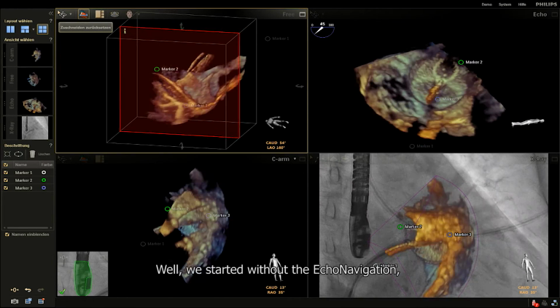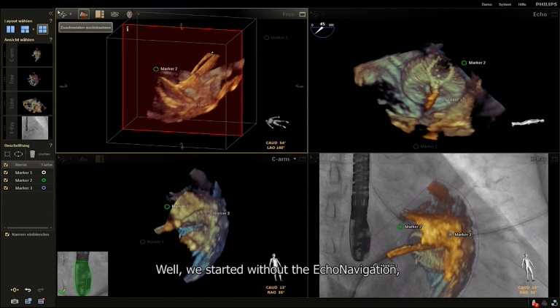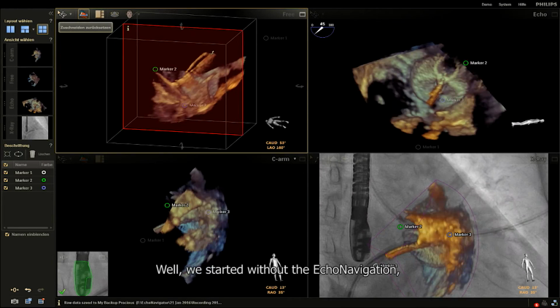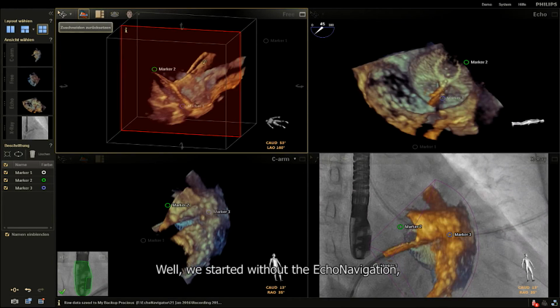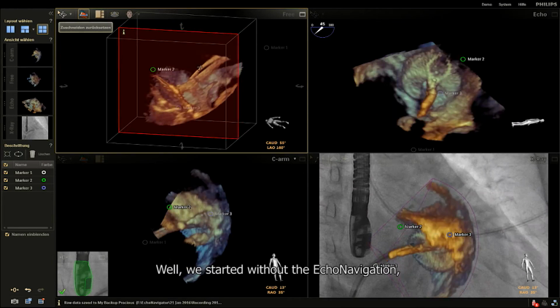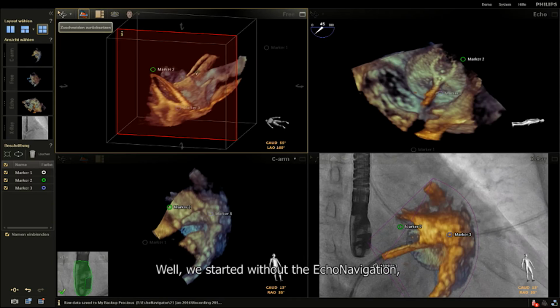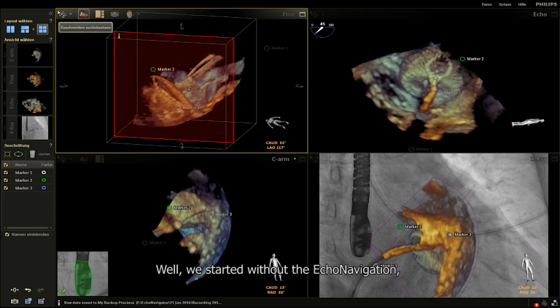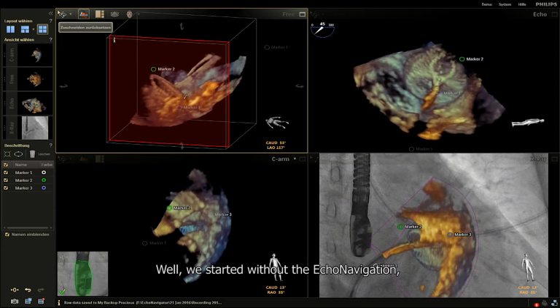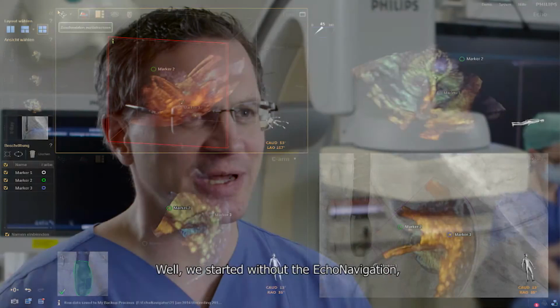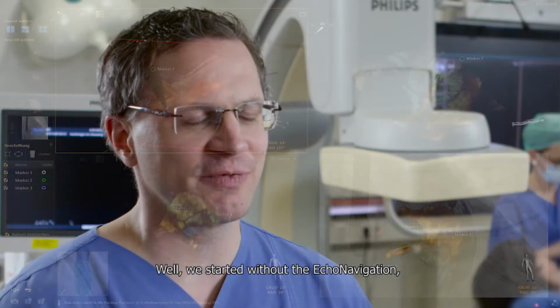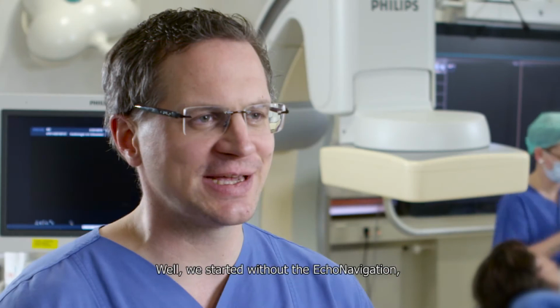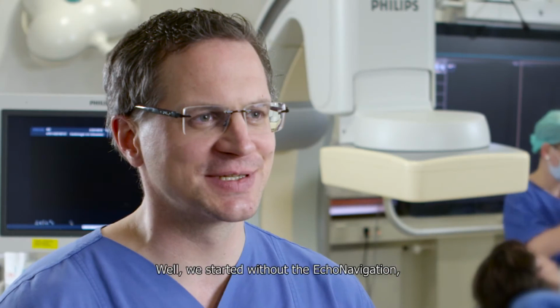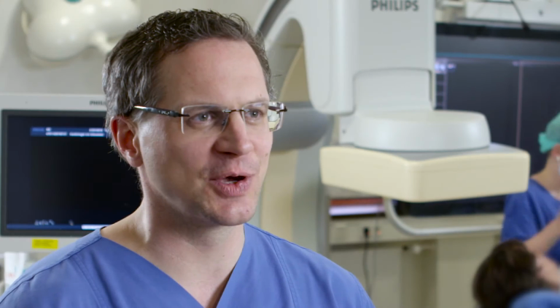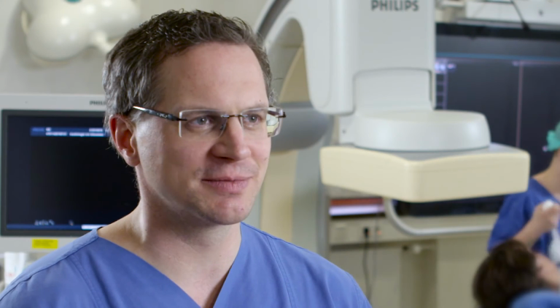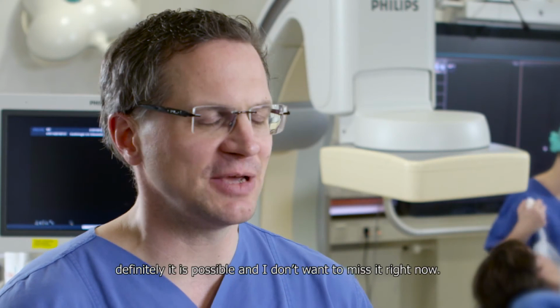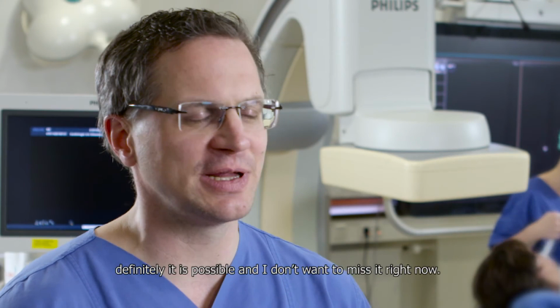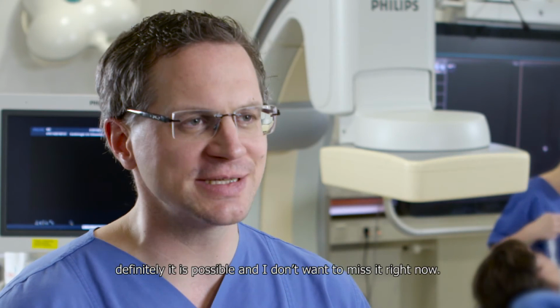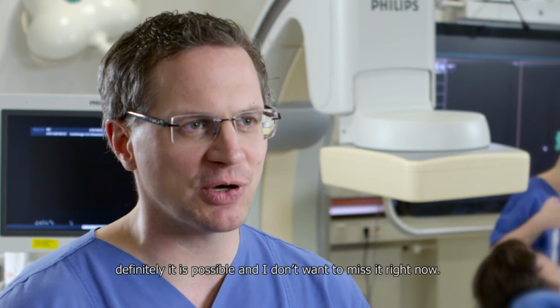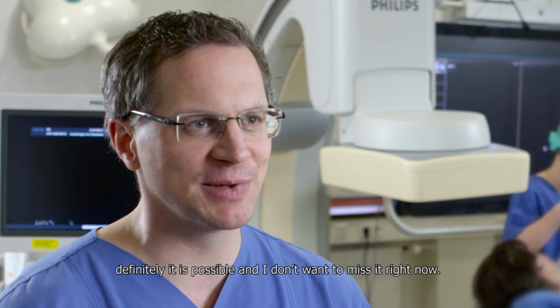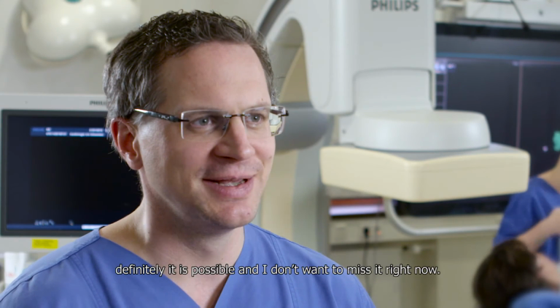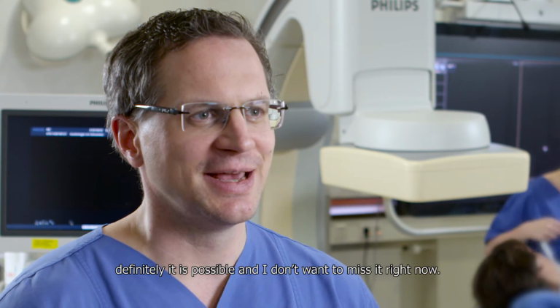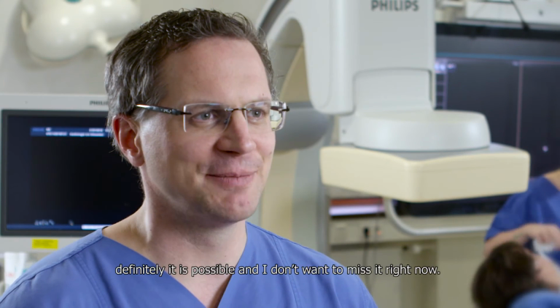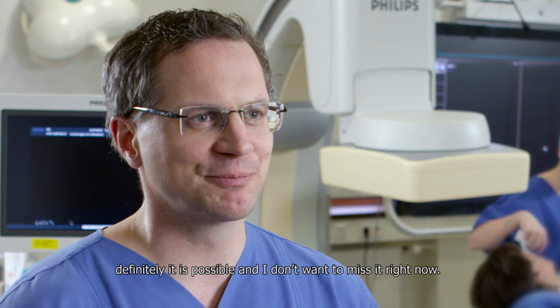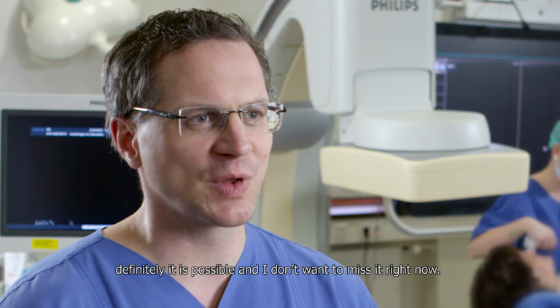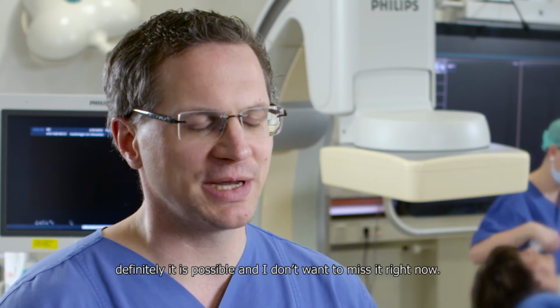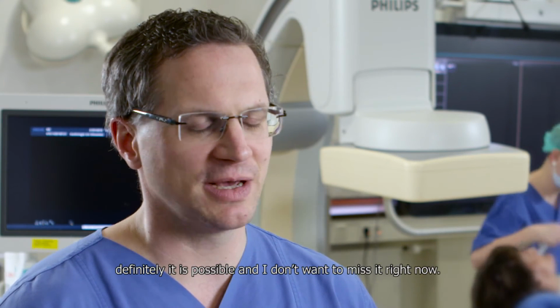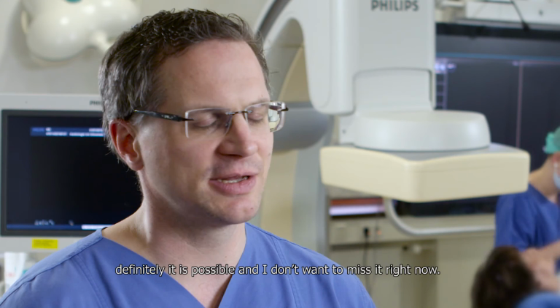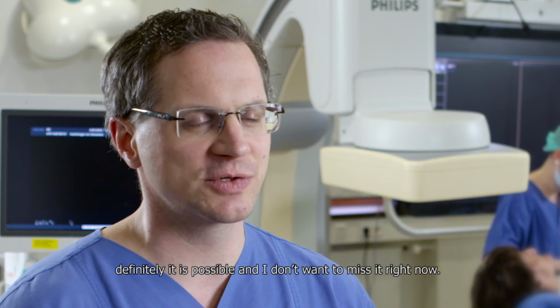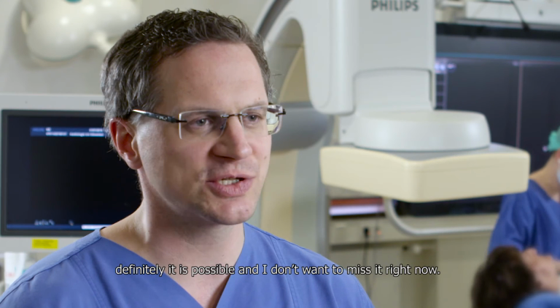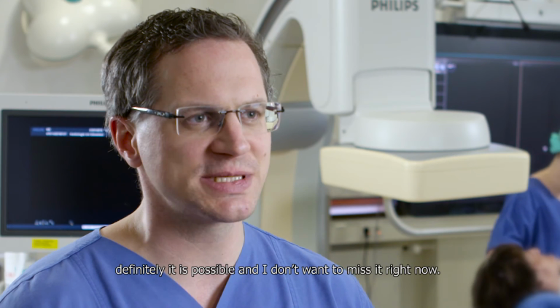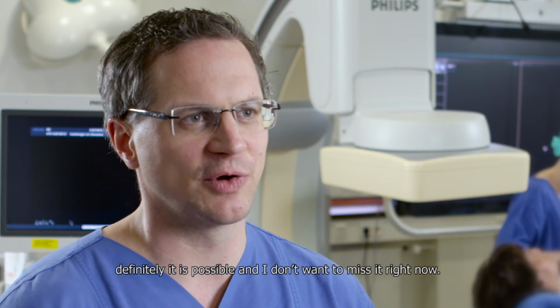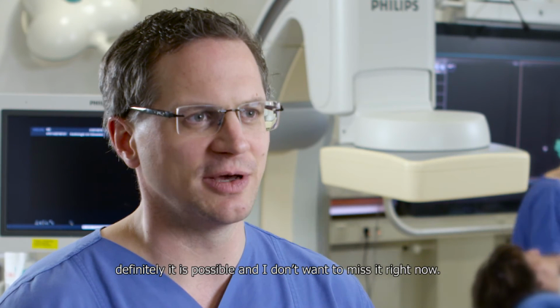We started without echo navigation, so definitely it is possible — but I don't want to miss it right now.